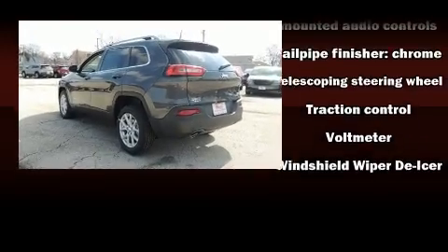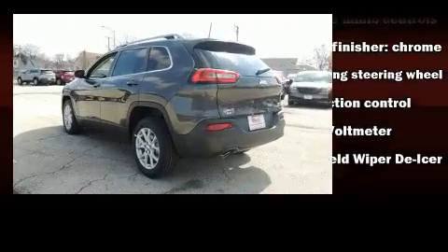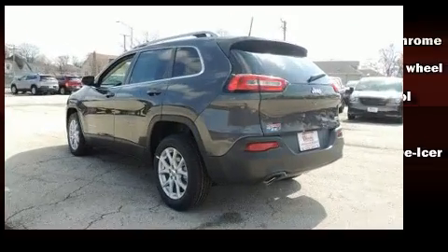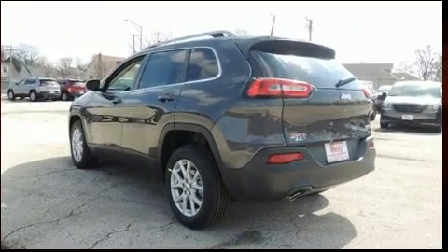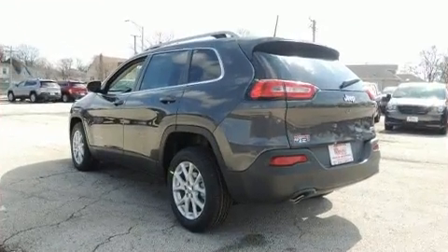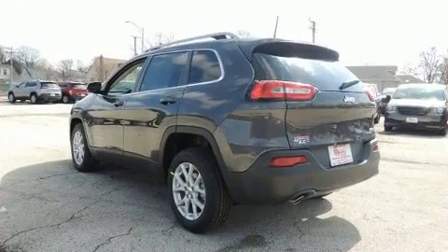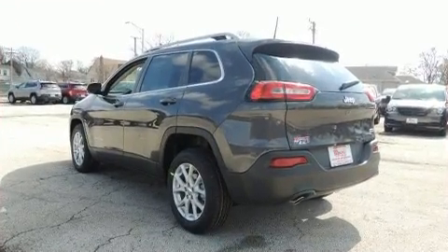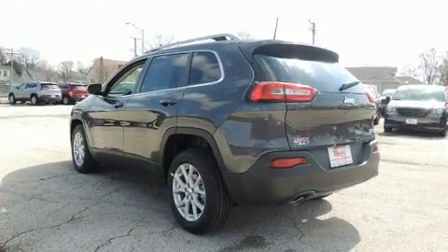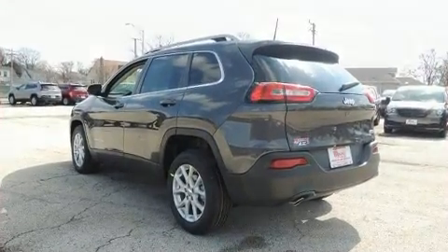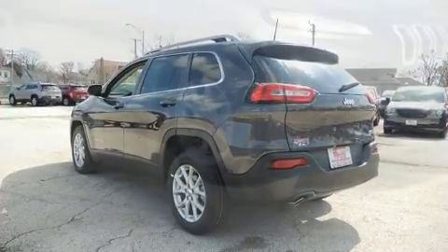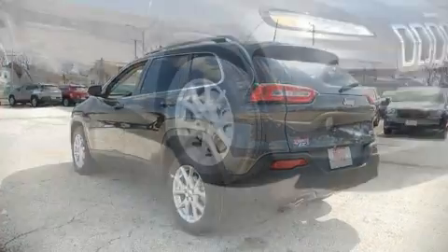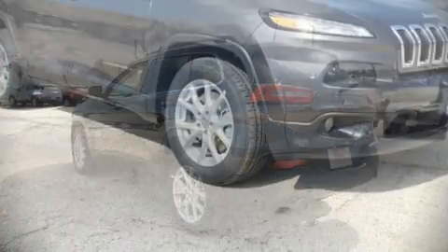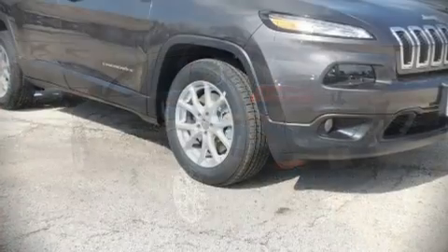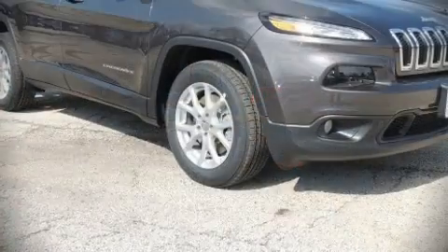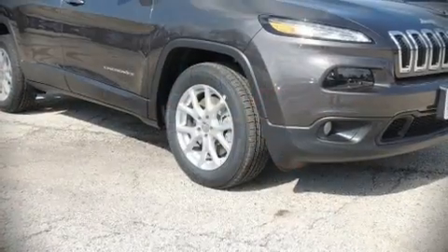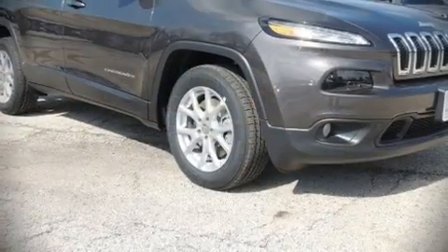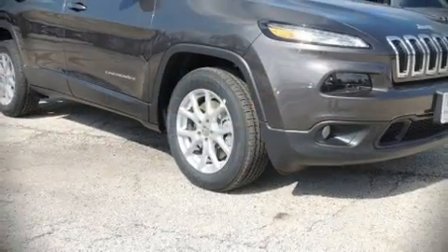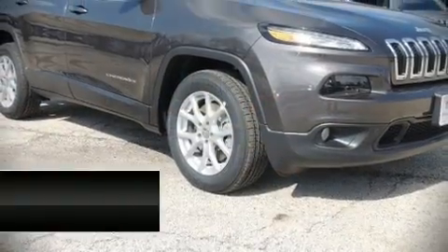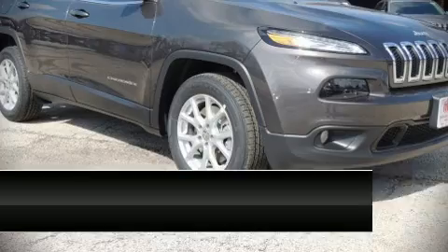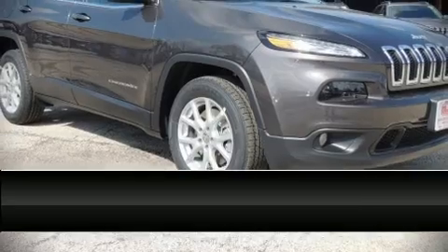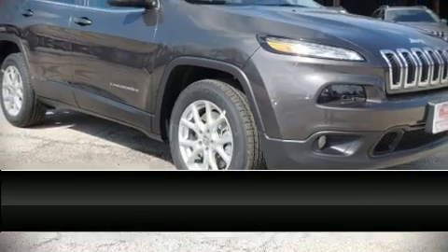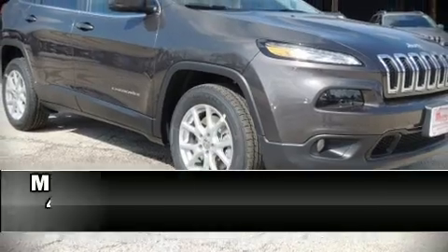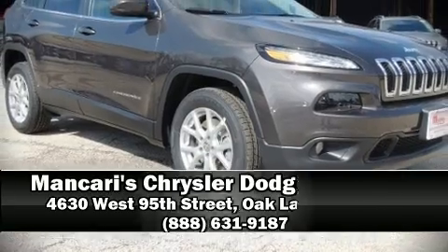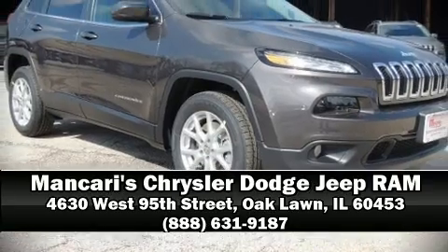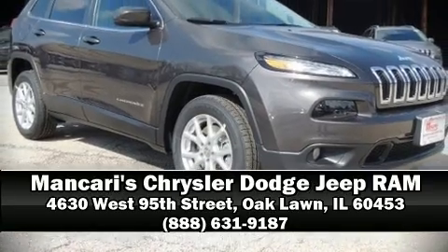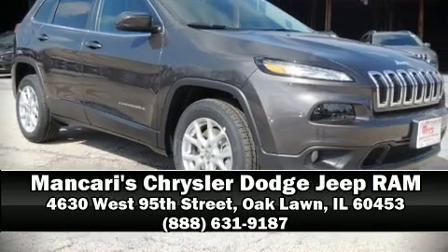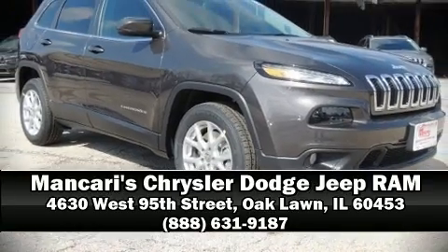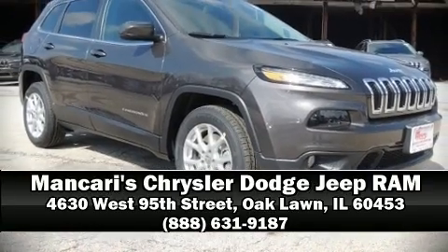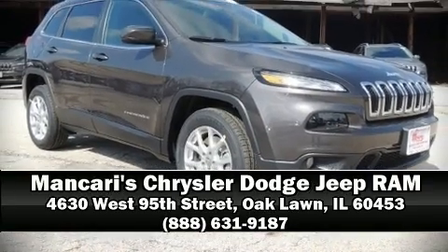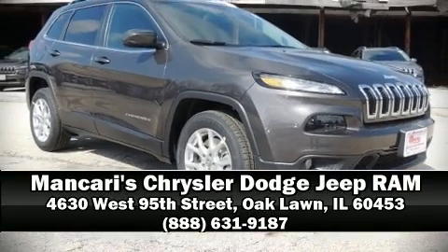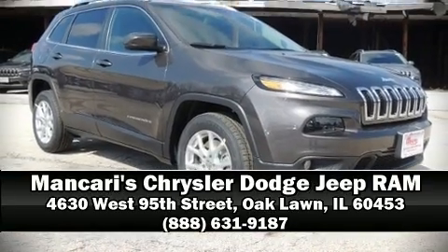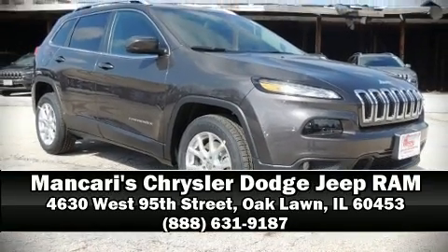Our sales reps are knowledgeable and professional. Please don't hesitate to give us a call. Thank you.